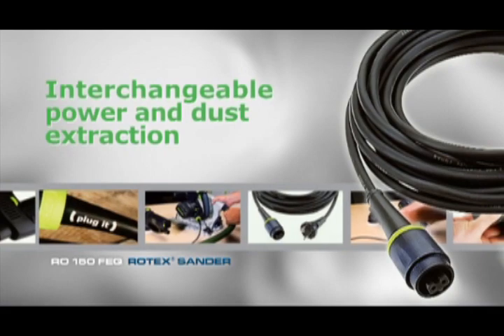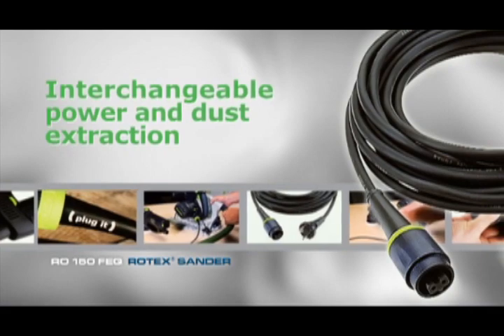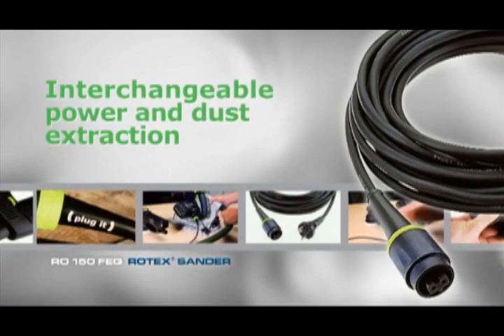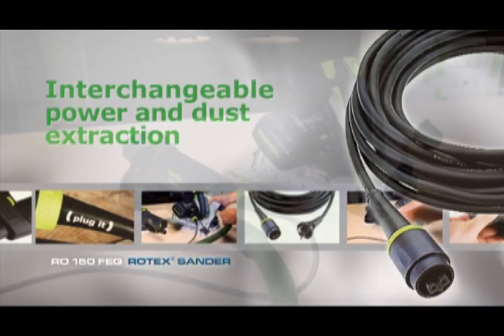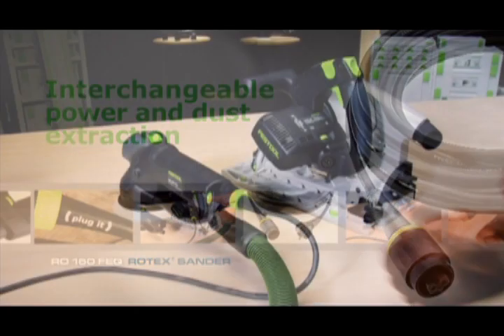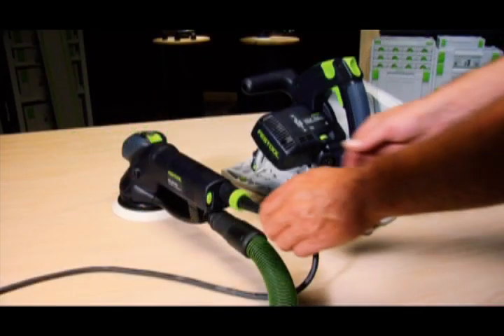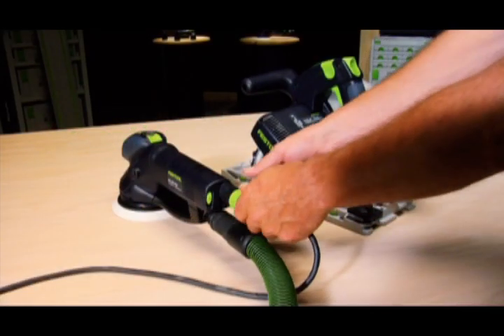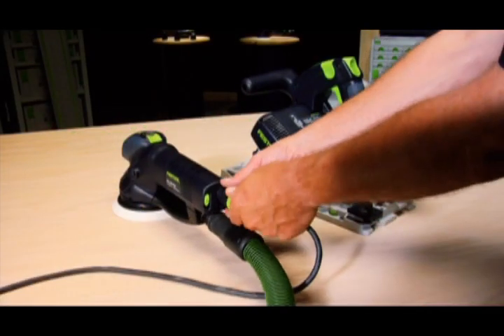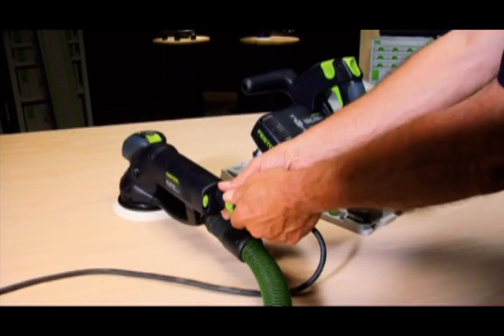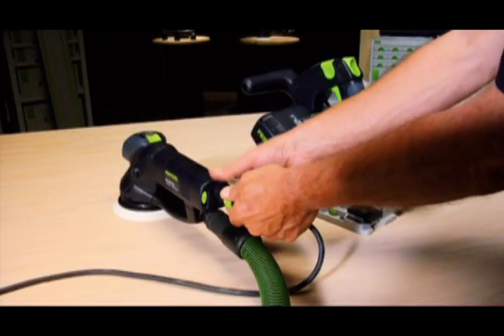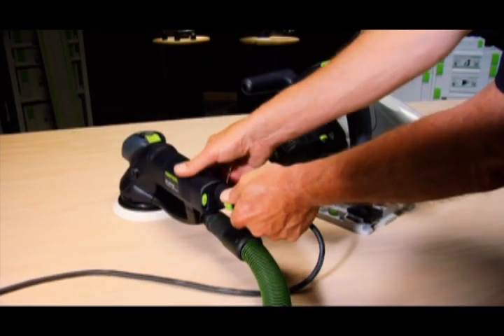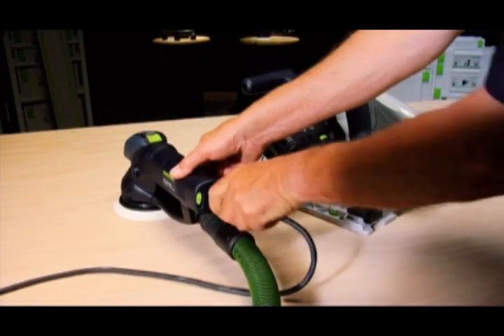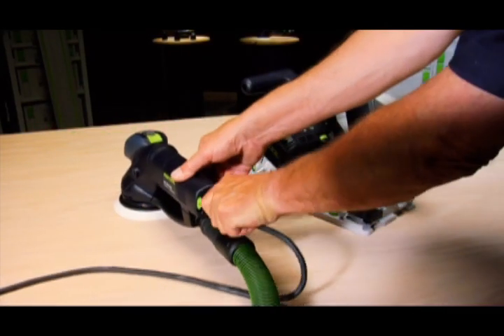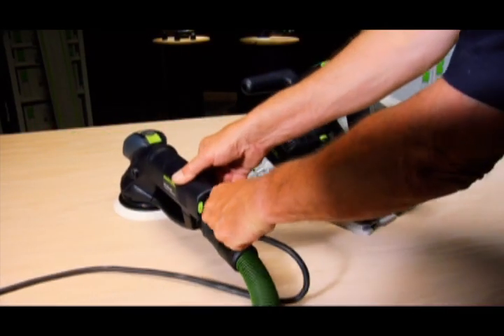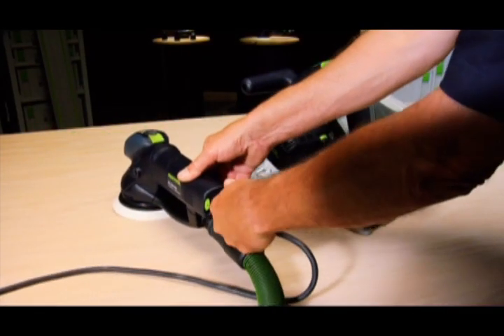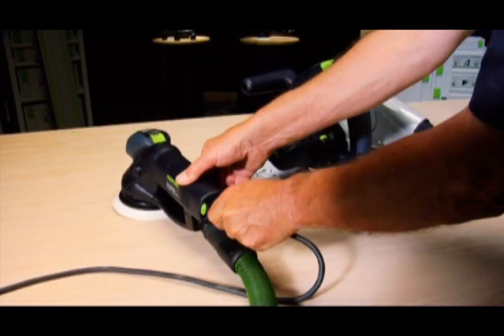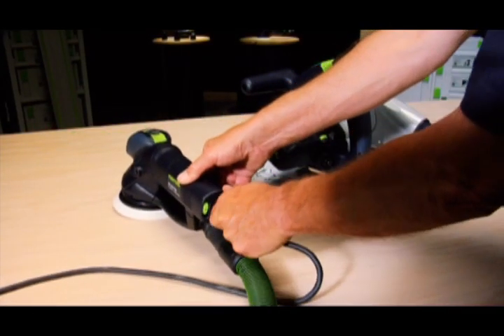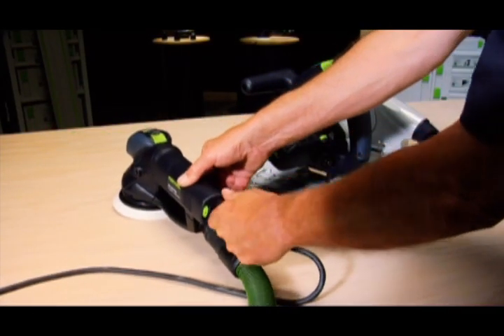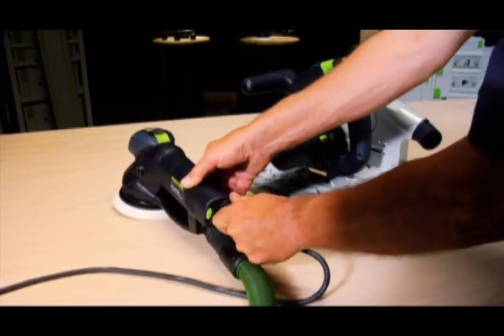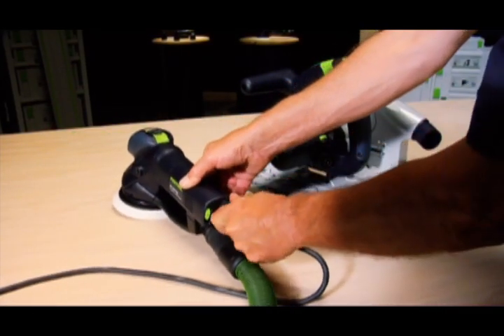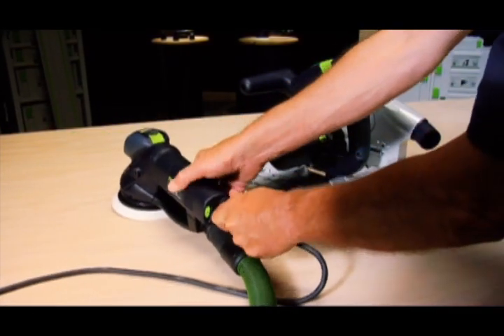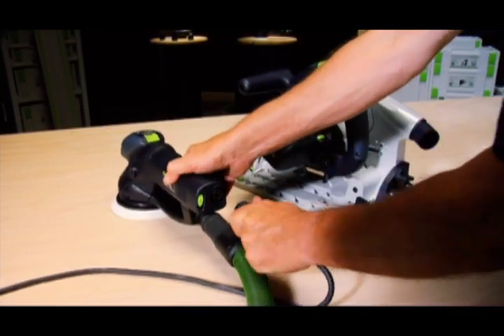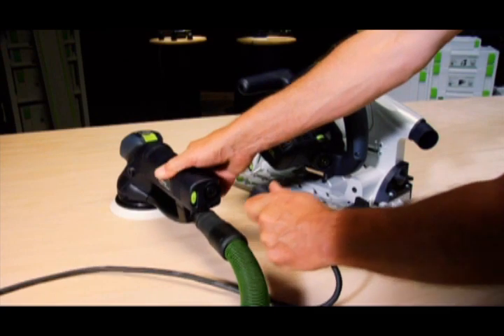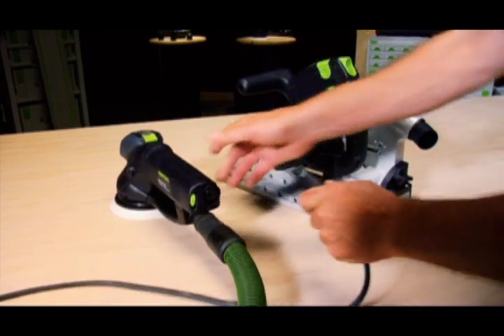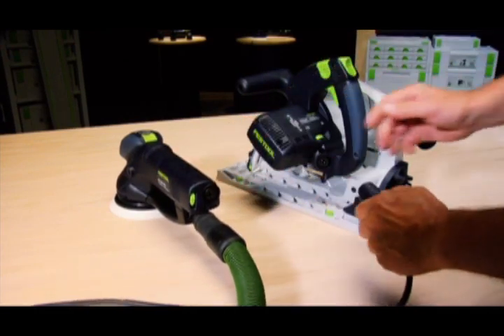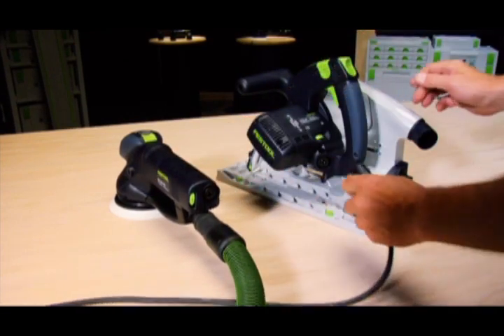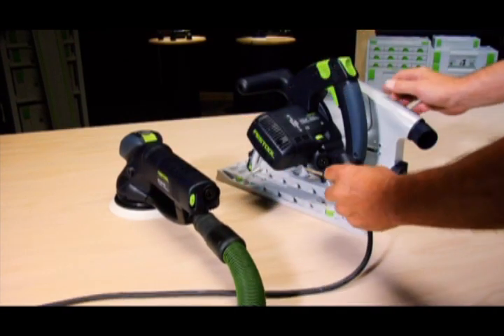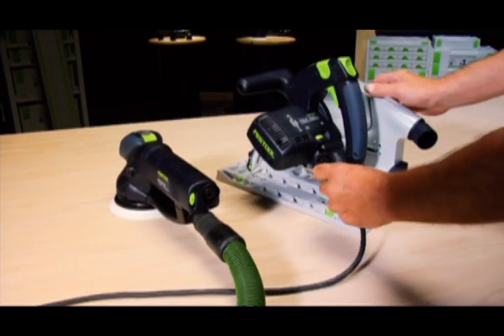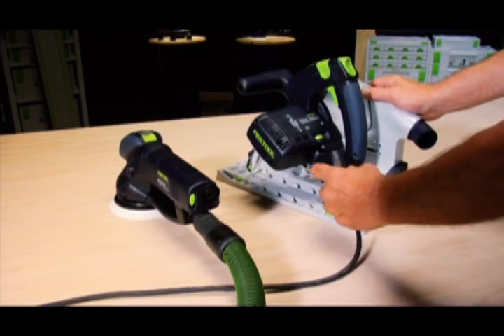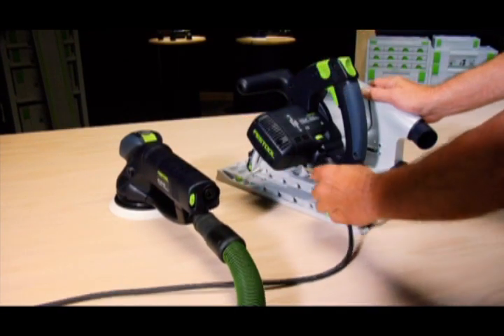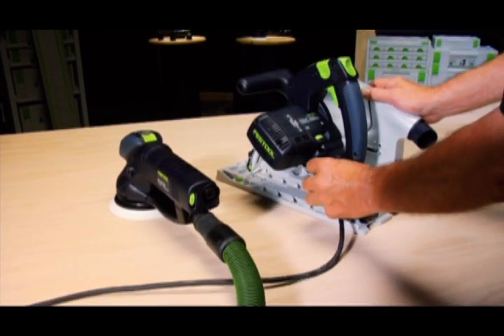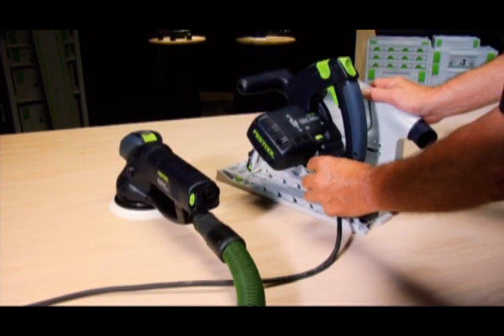The removable Festool plug-it cord and dust extraction hose can transfer seamlessly between almost every Festool power tool.